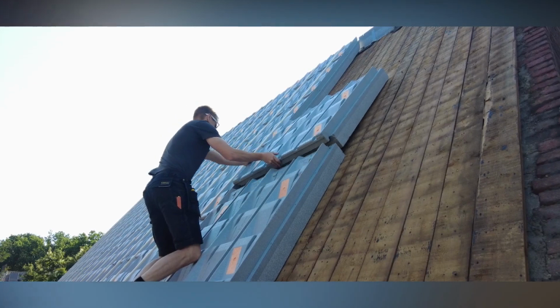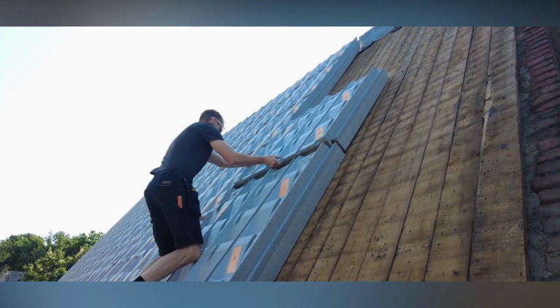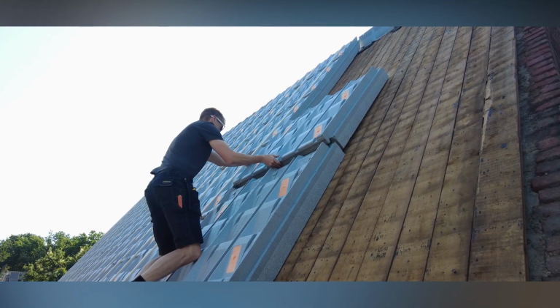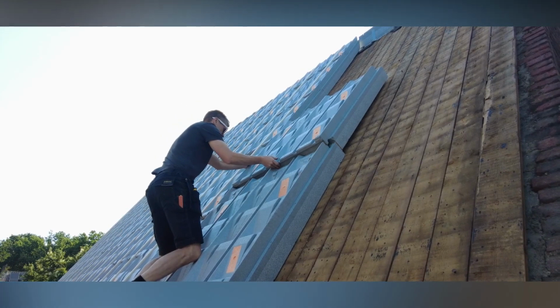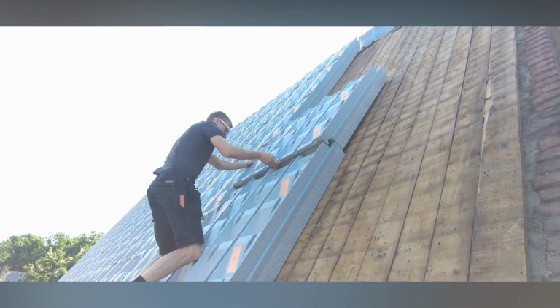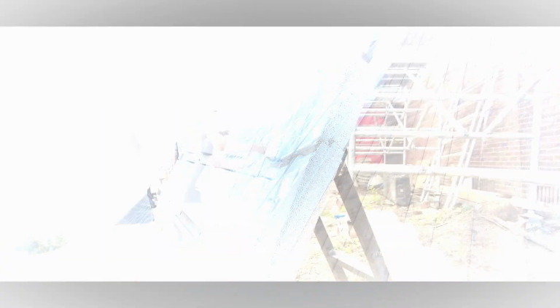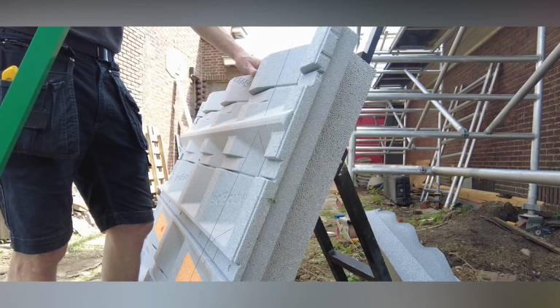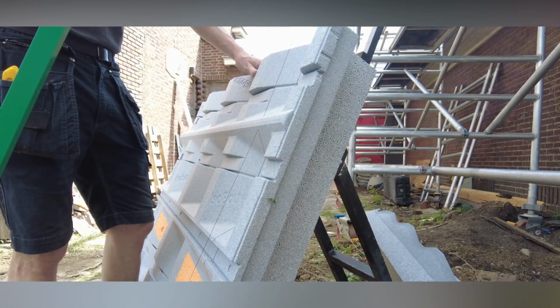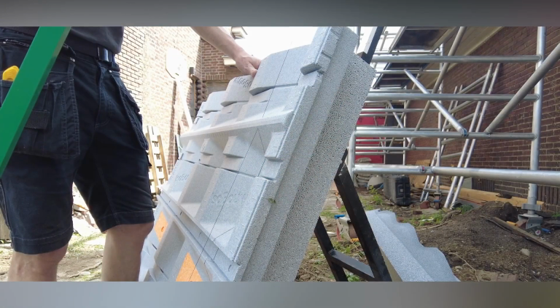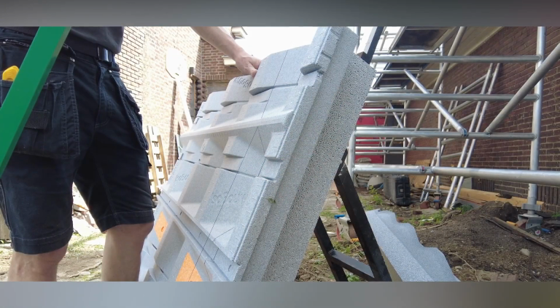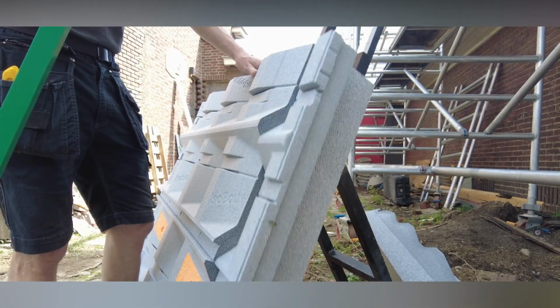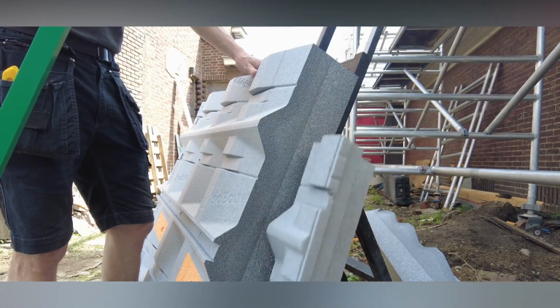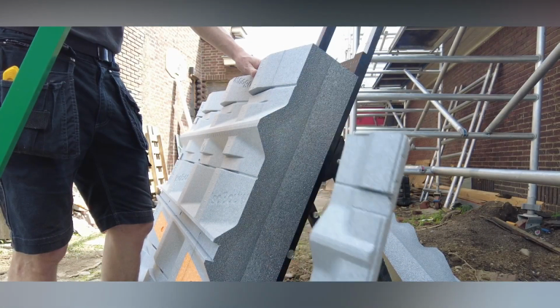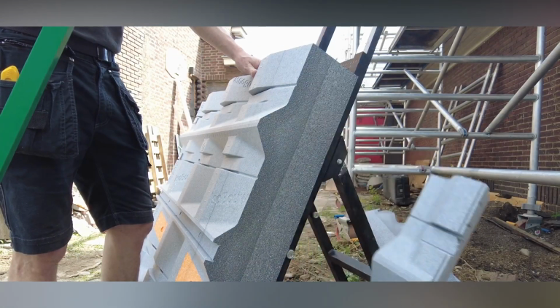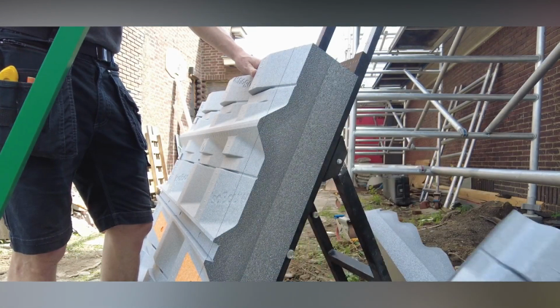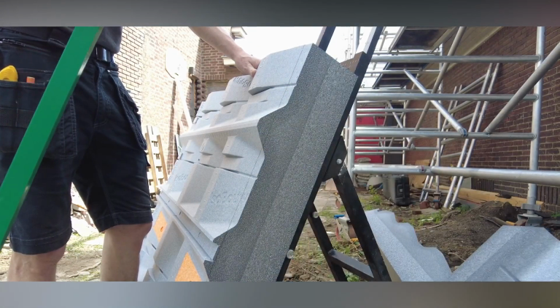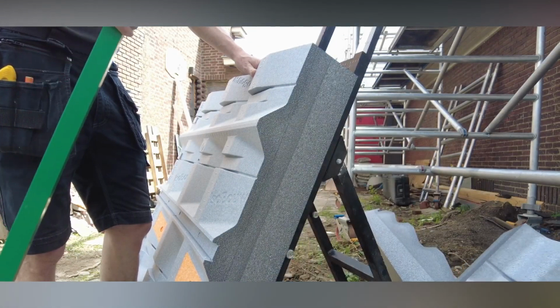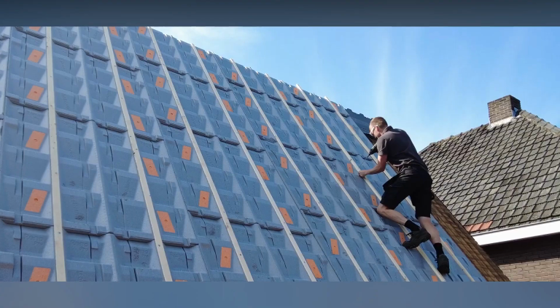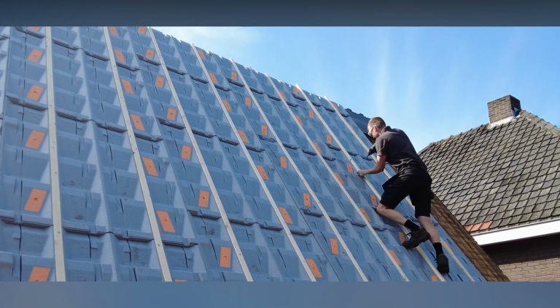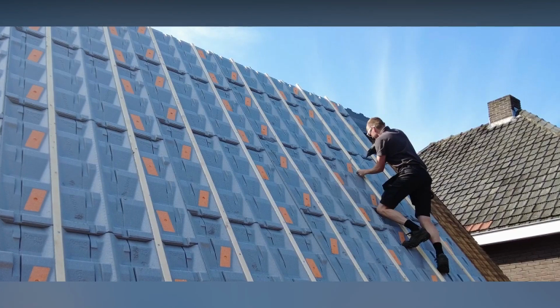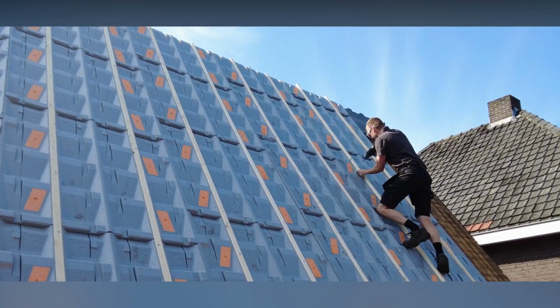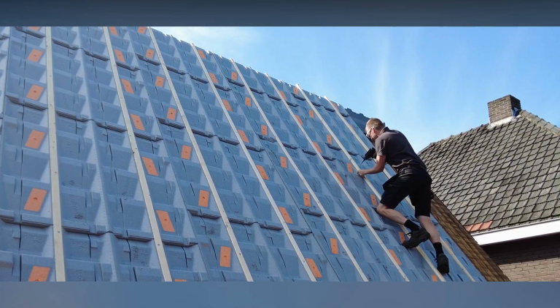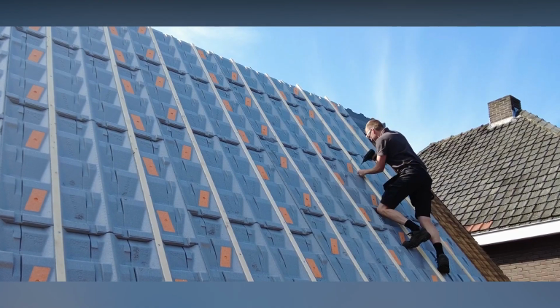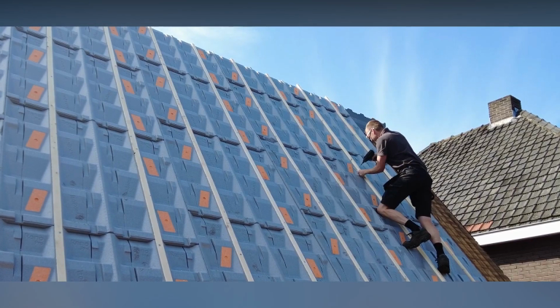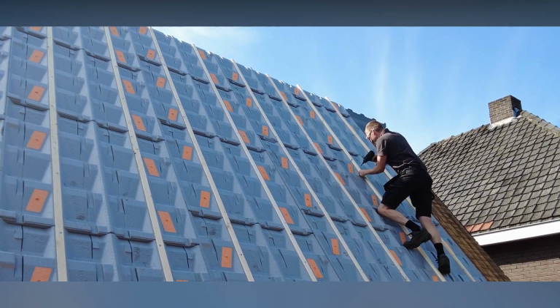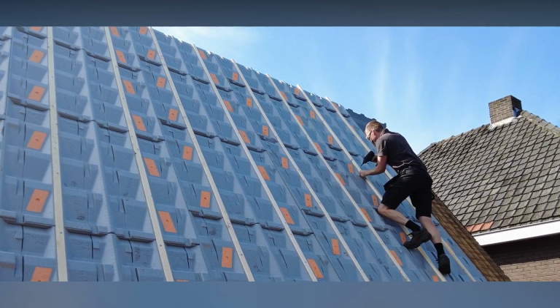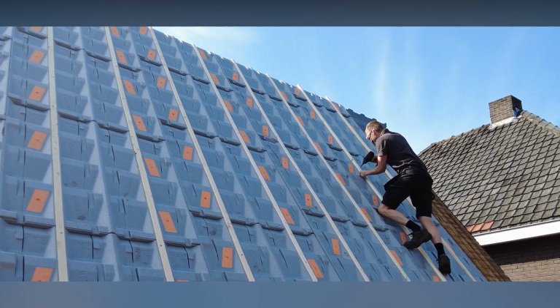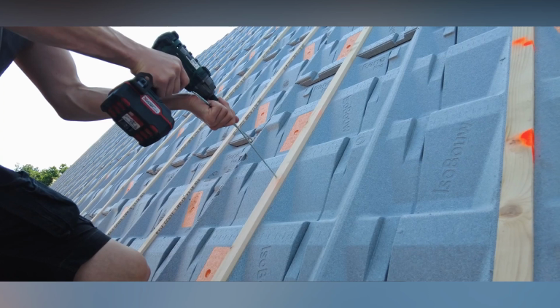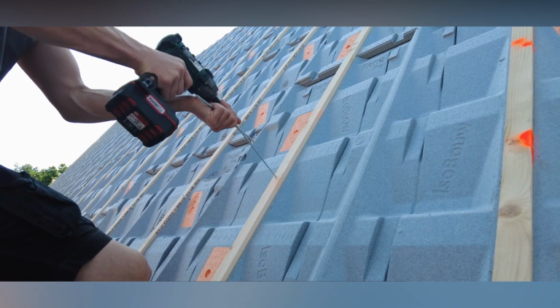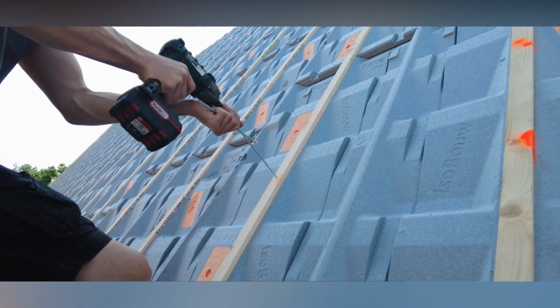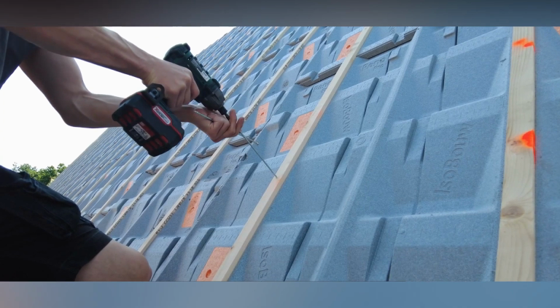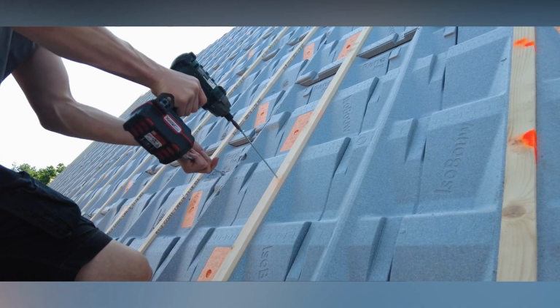Plus, if you leave a gap between the tile and the shingles, you might even attract some small birds to nest there.